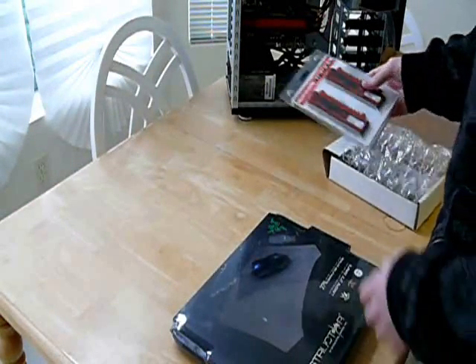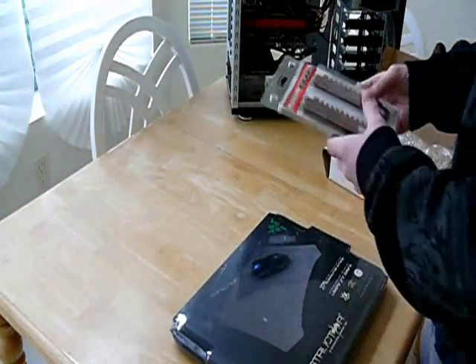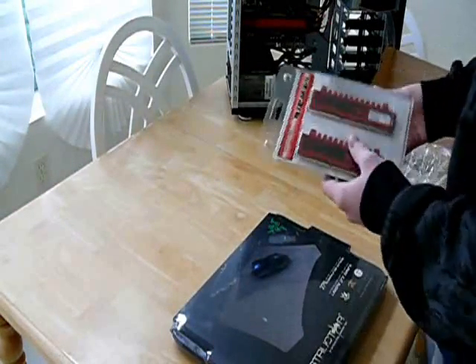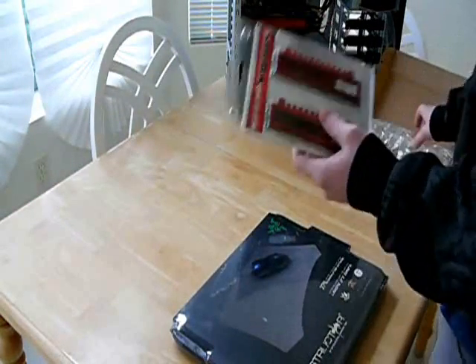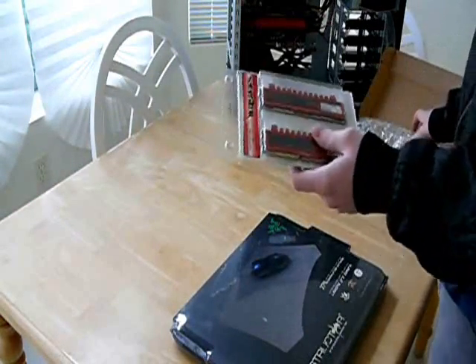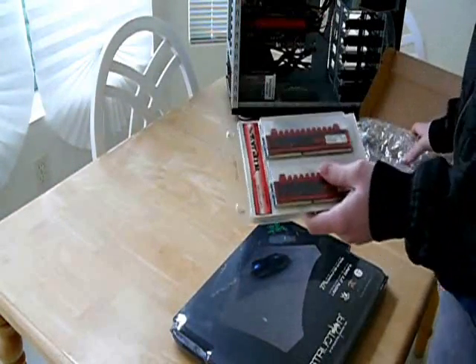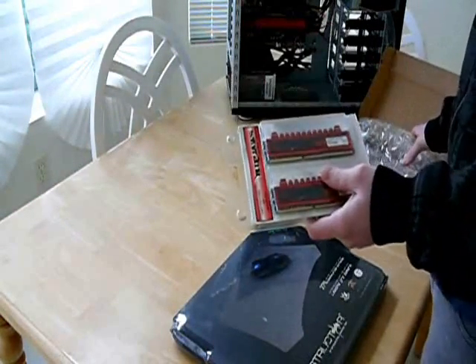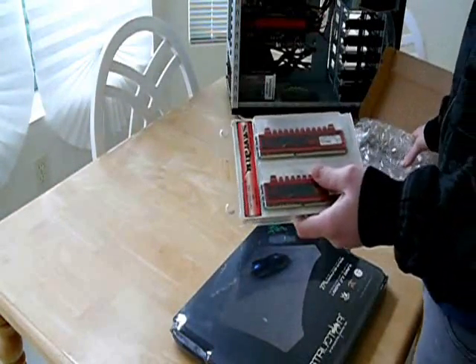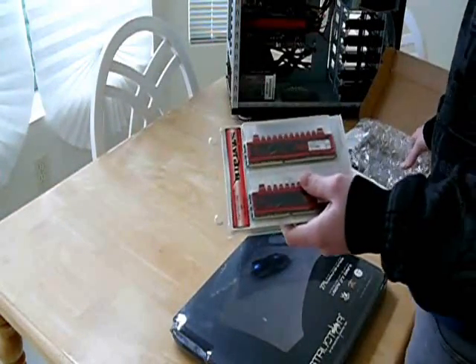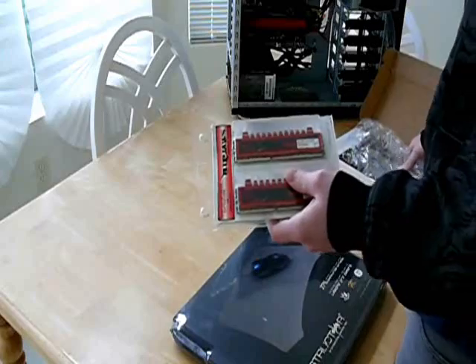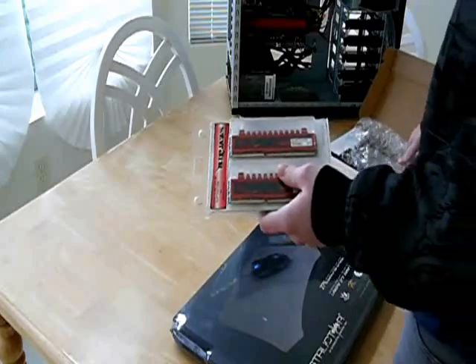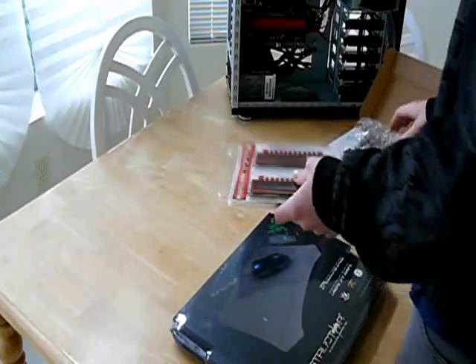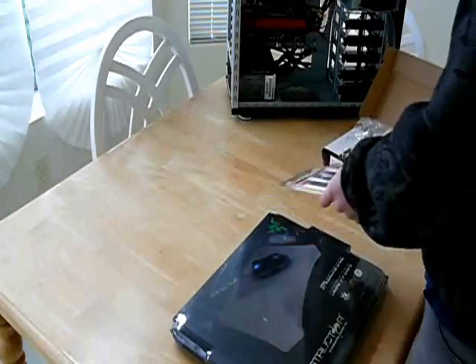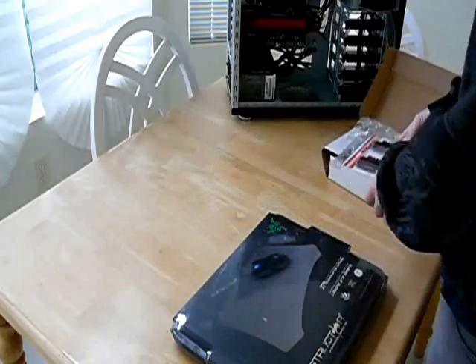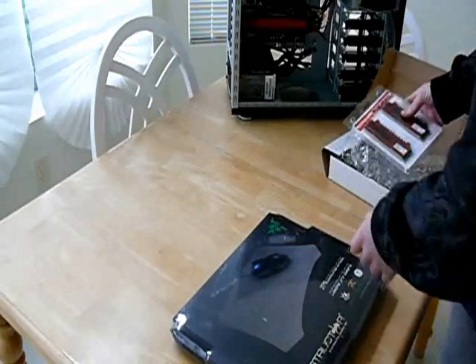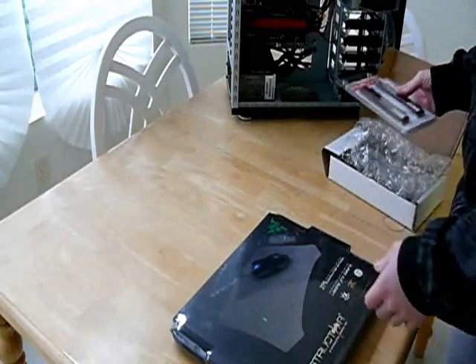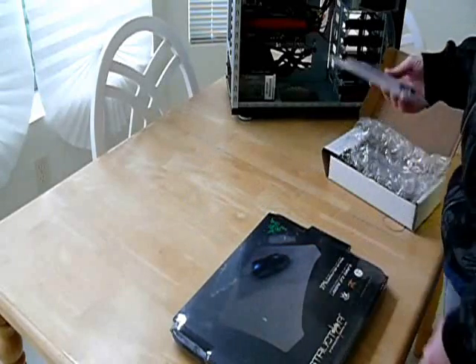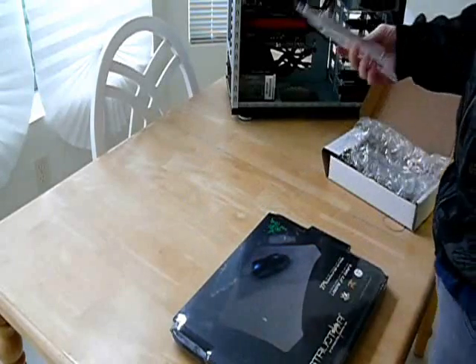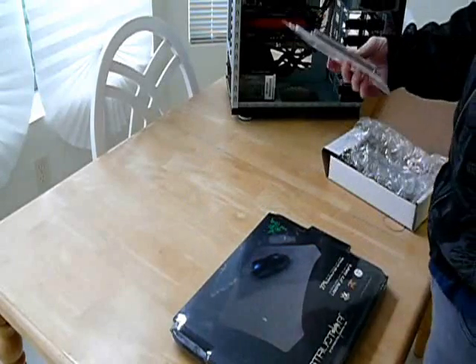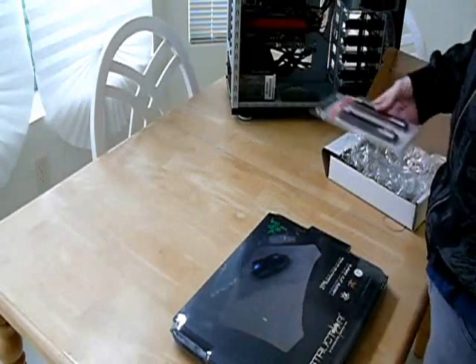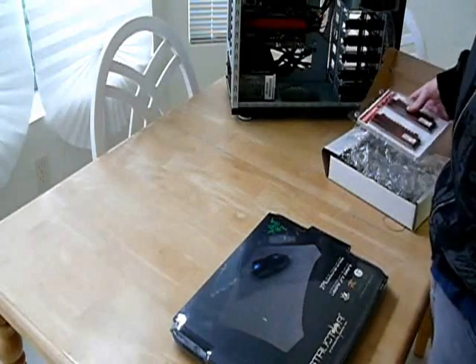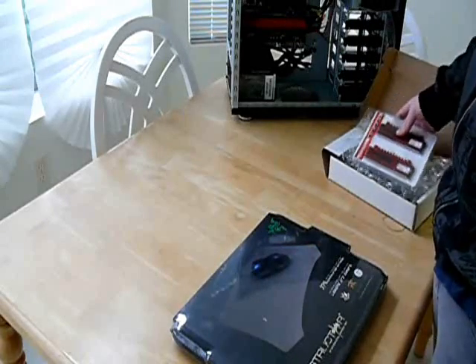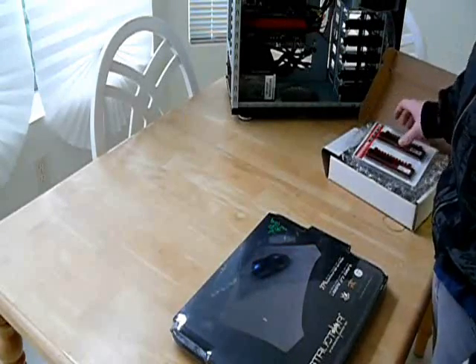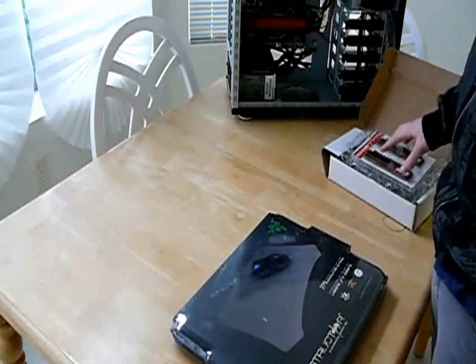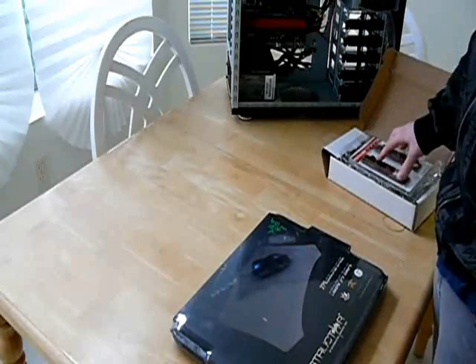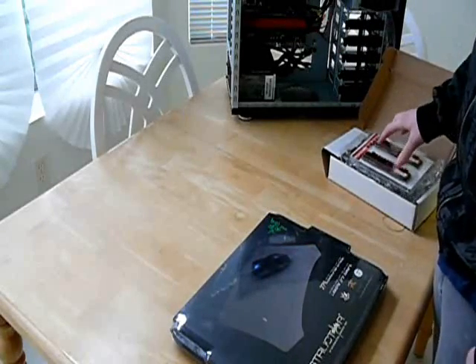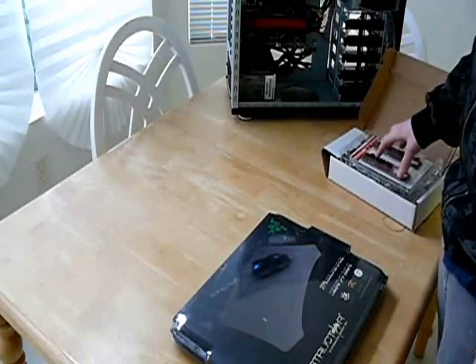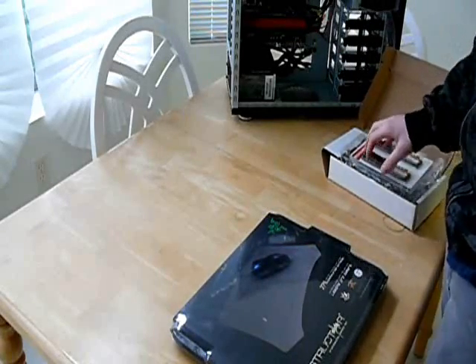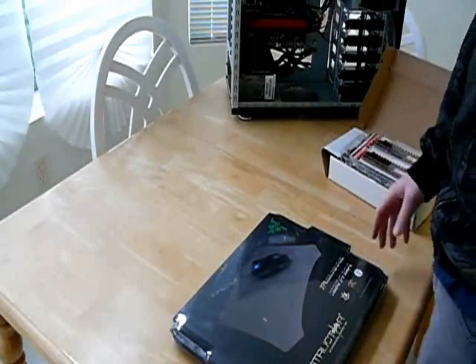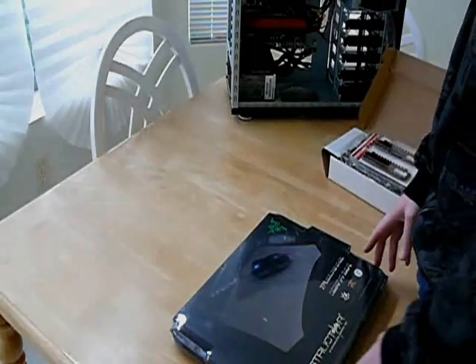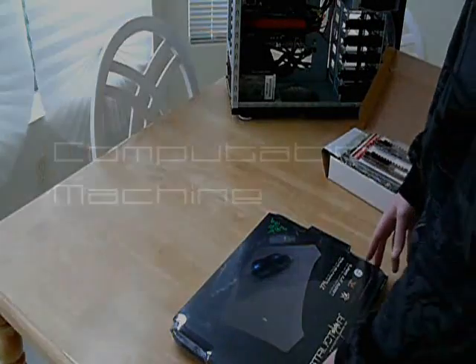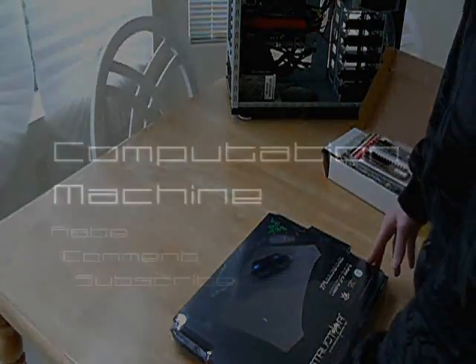Let me get these two things inside the build, and then install Windows 7, and then start doing some benchmarks for you guys.